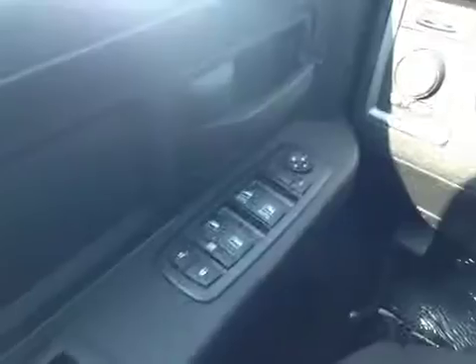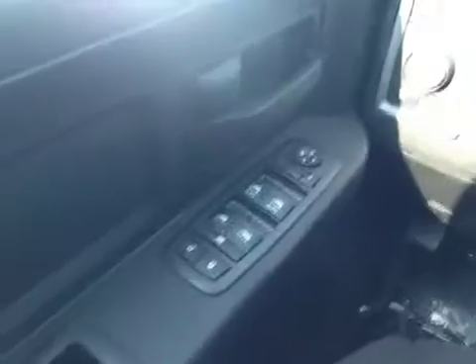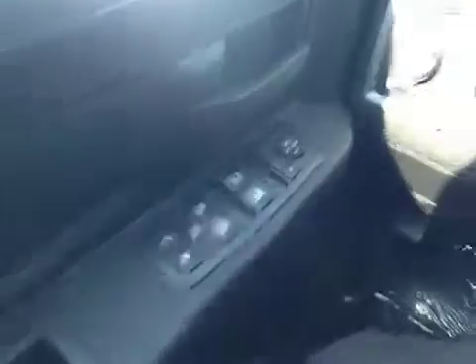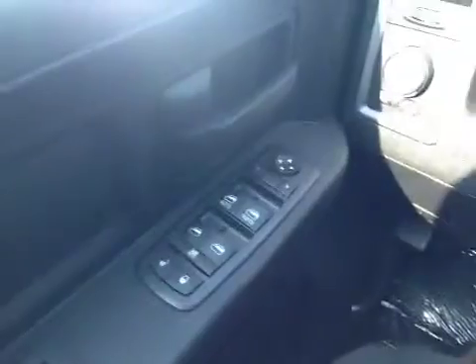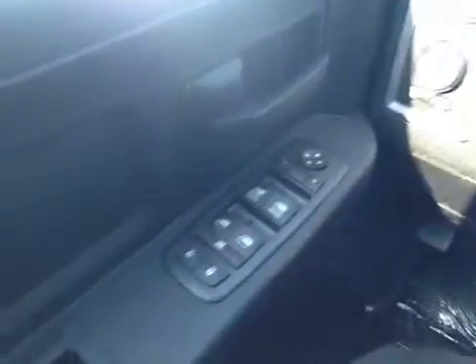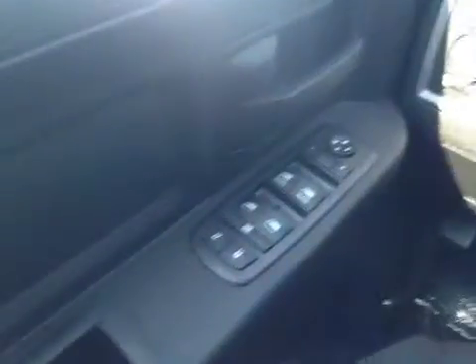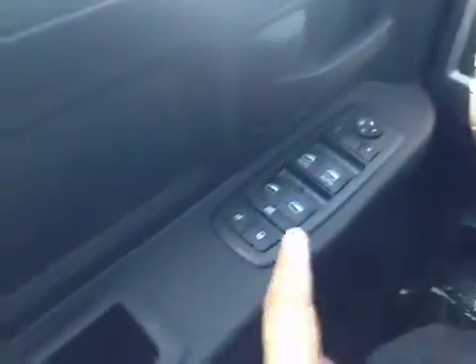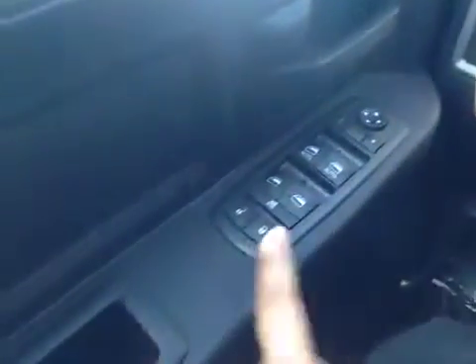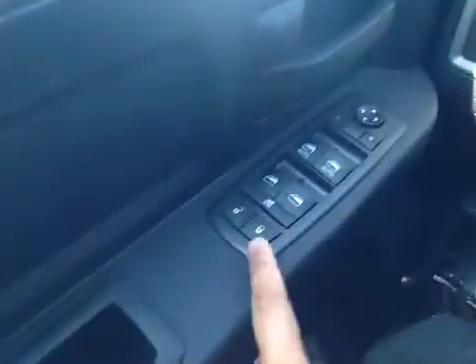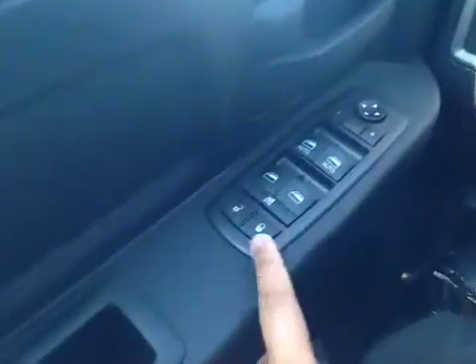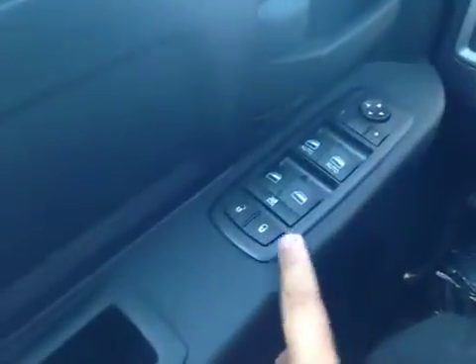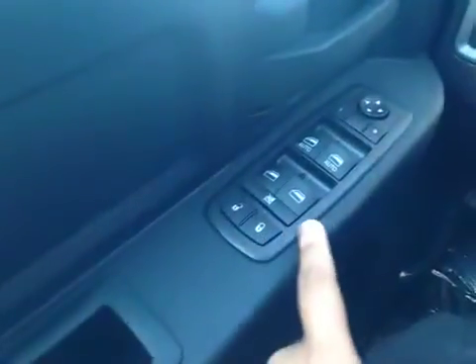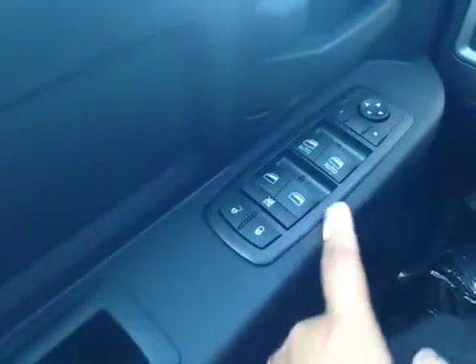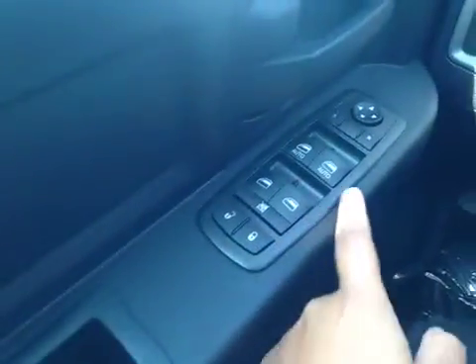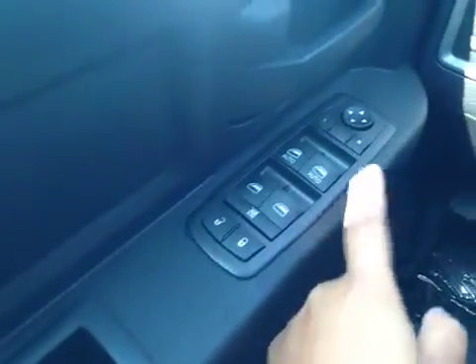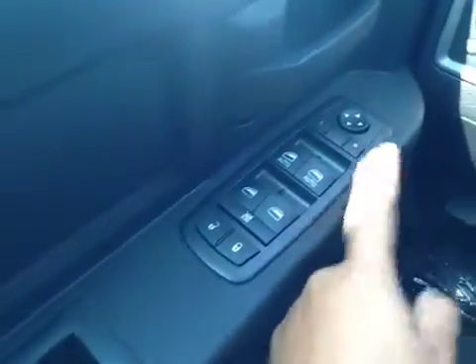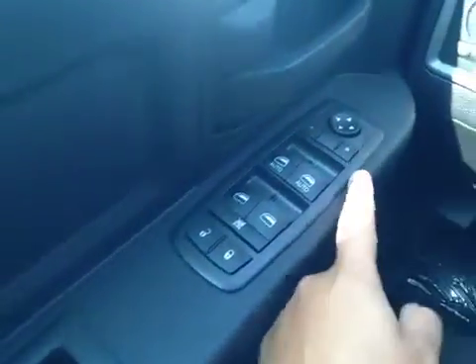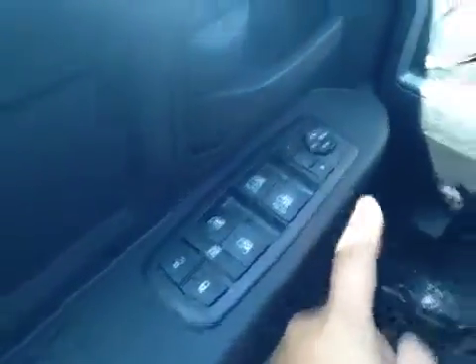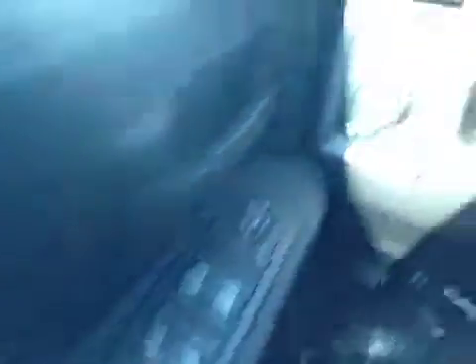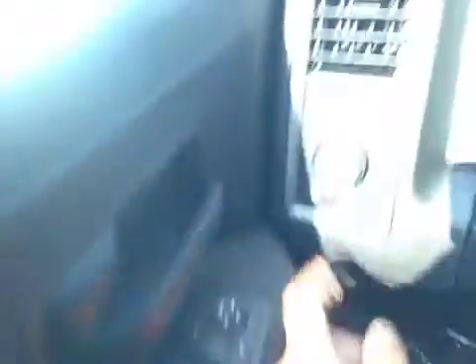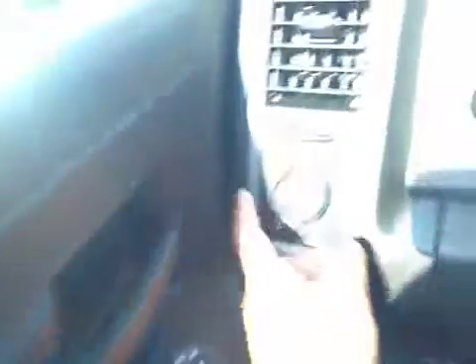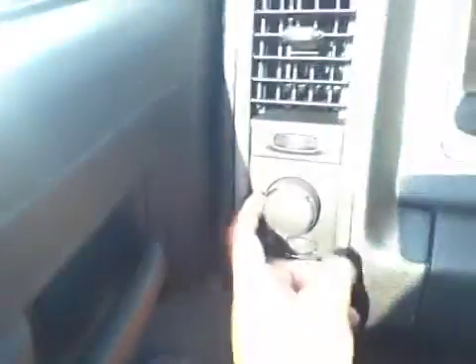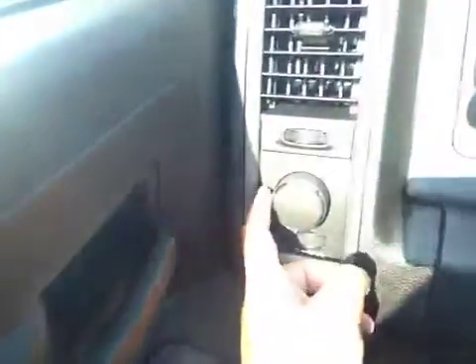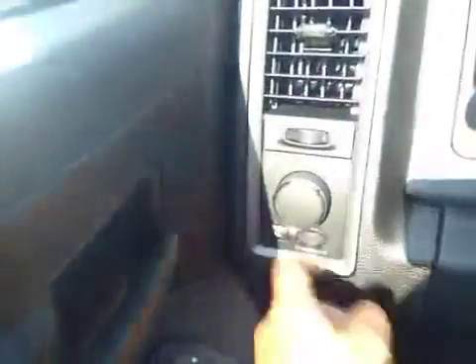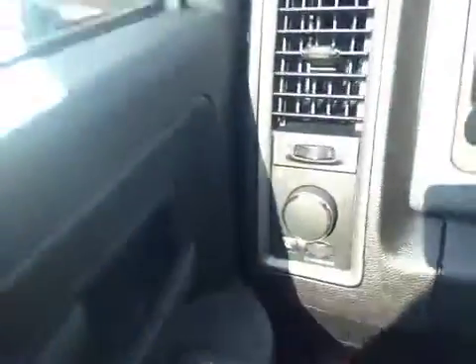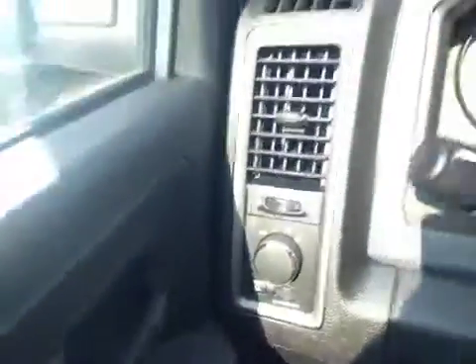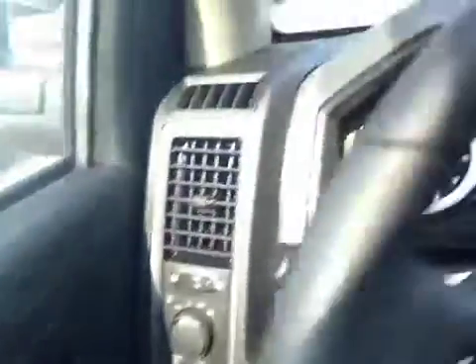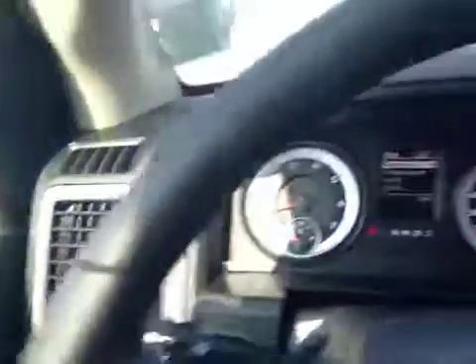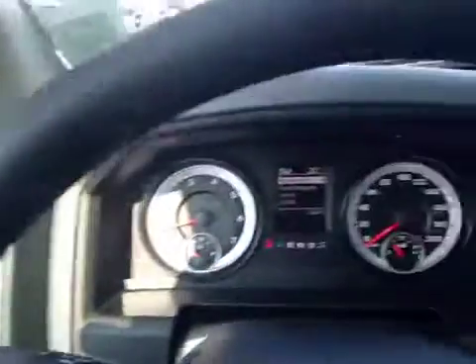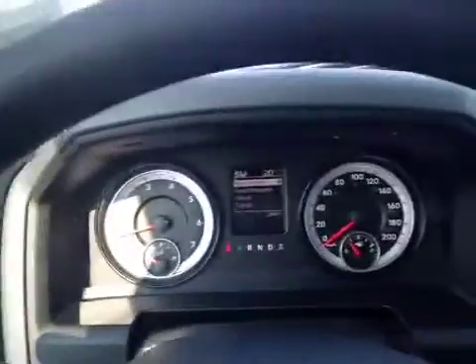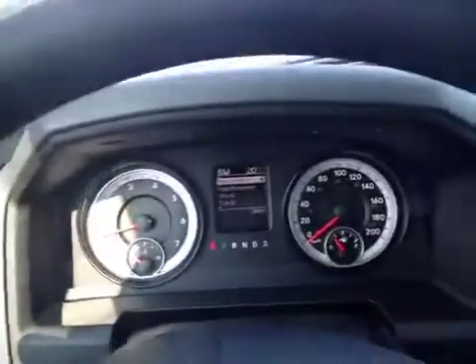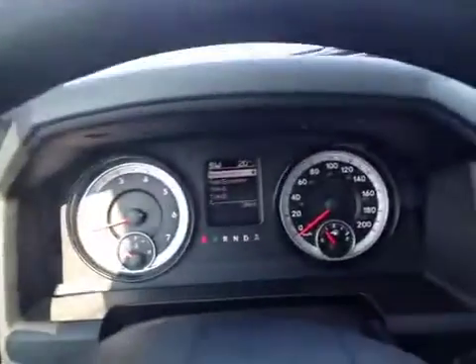On the driver side we have power locks, power windows, and power mirrors. Here's your lights and there's your dash.